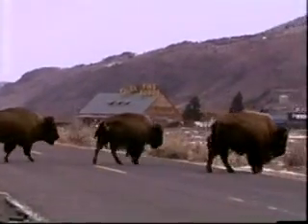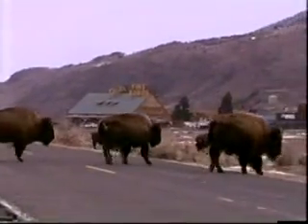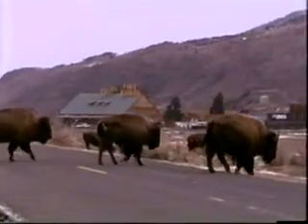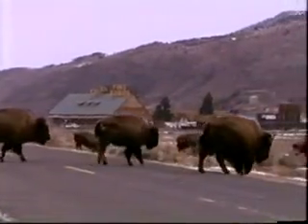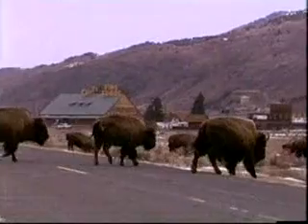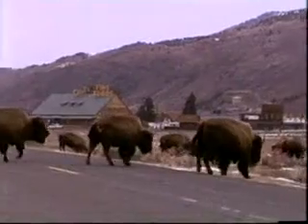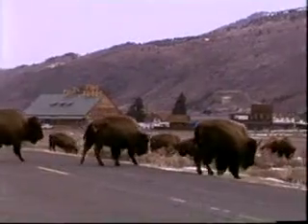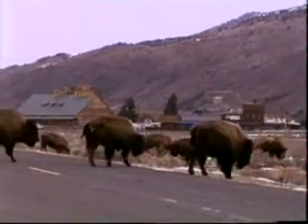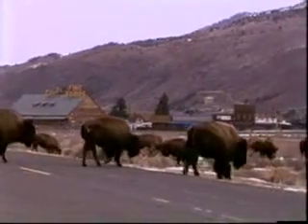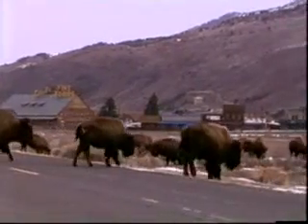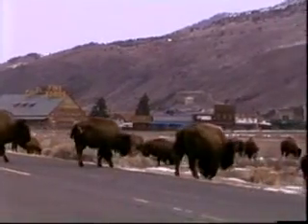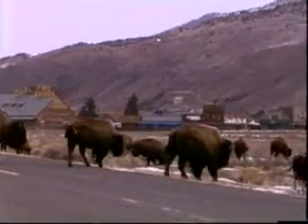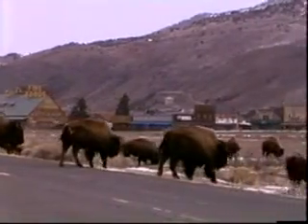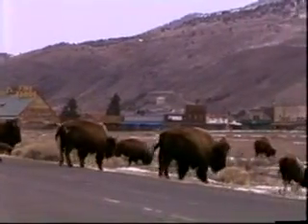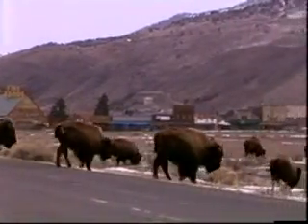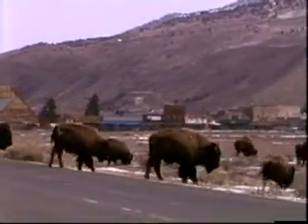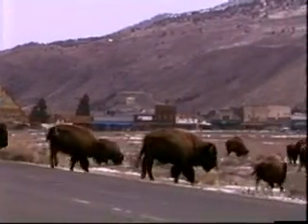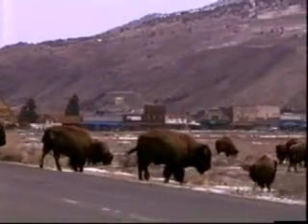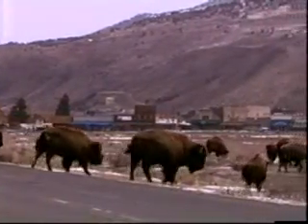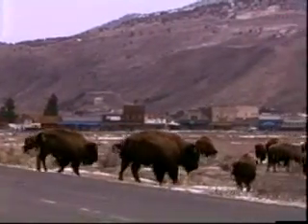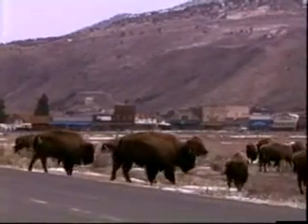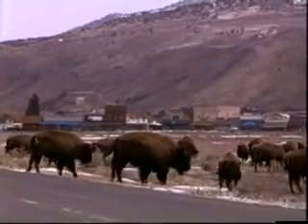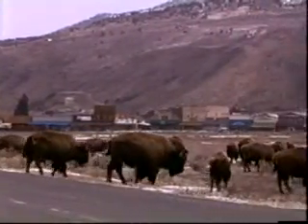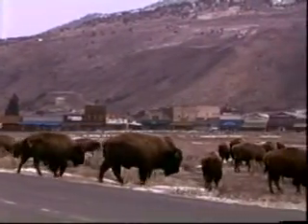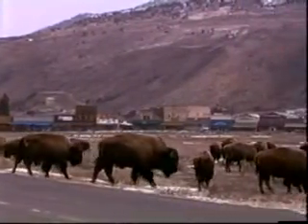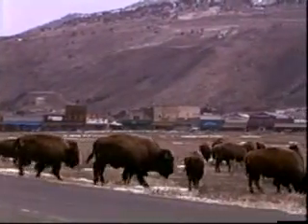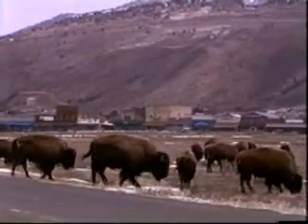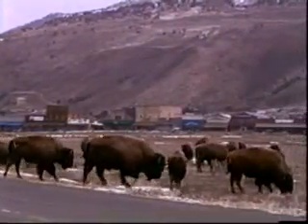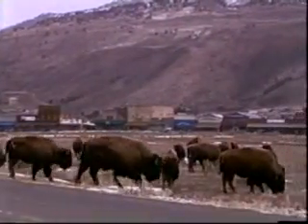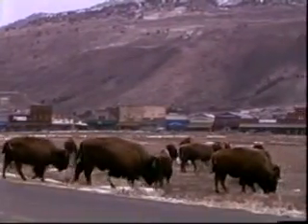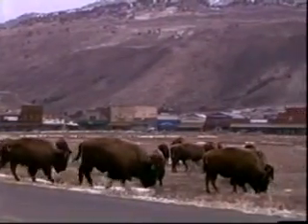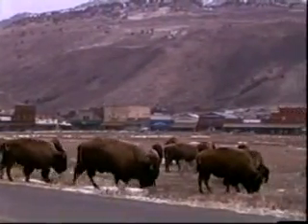The weather over the next three weeks could bring life or death to hundreds of wandering bison.